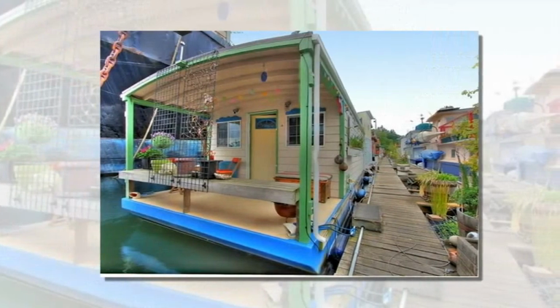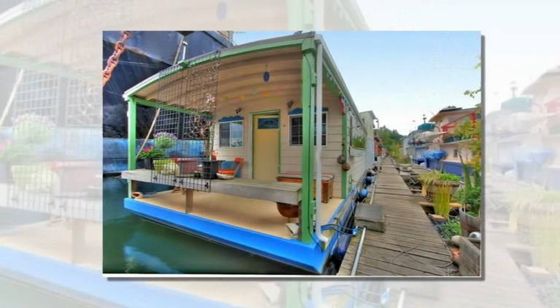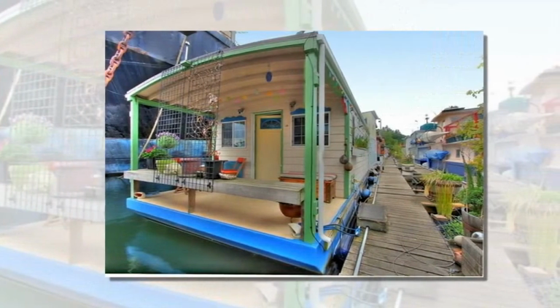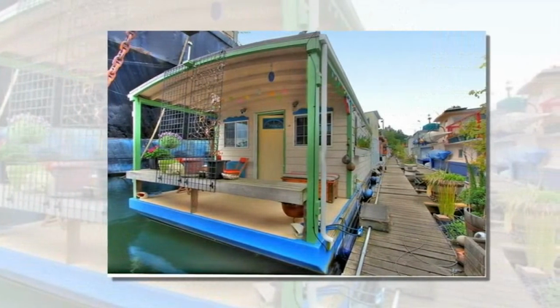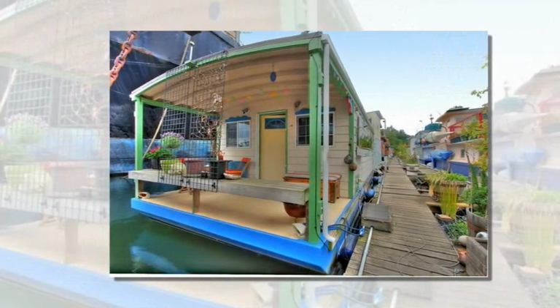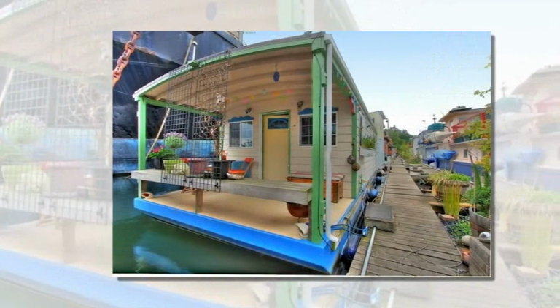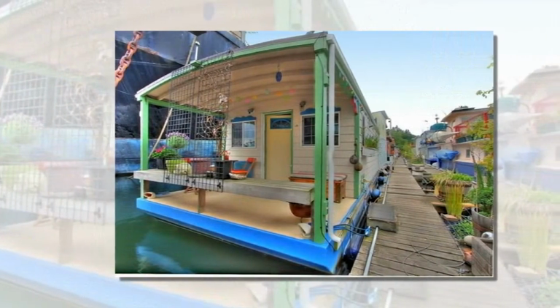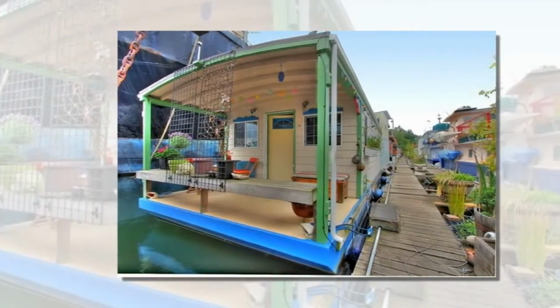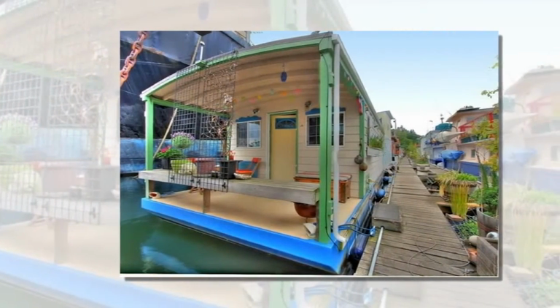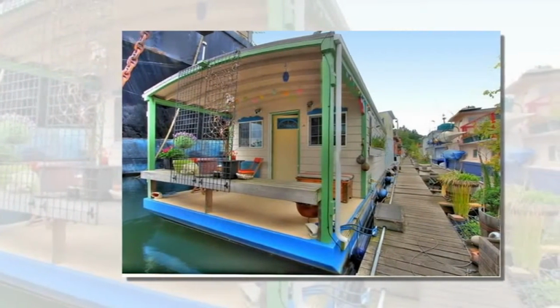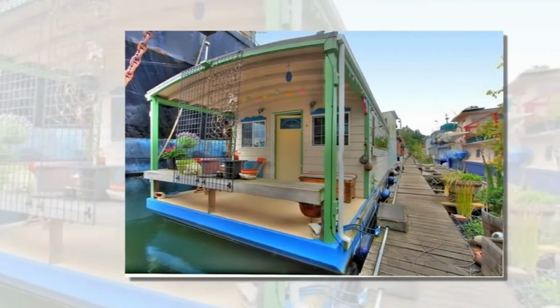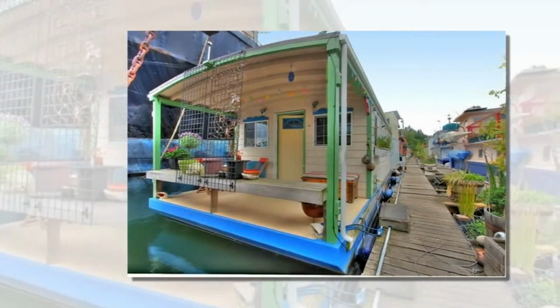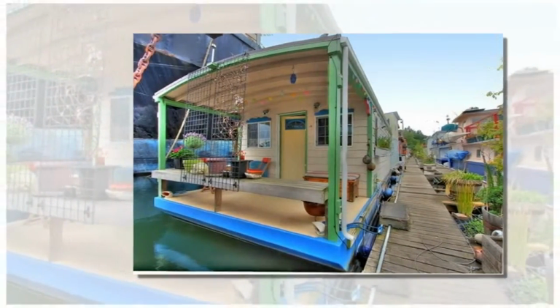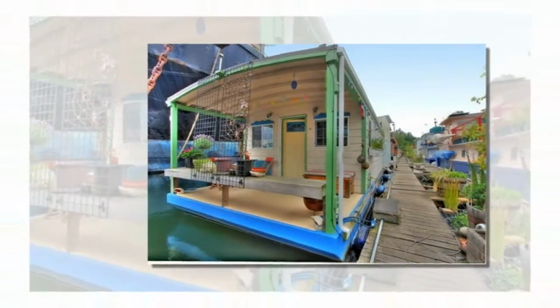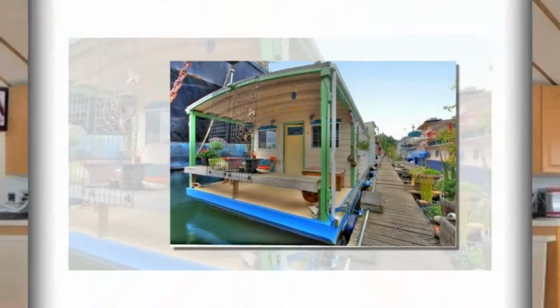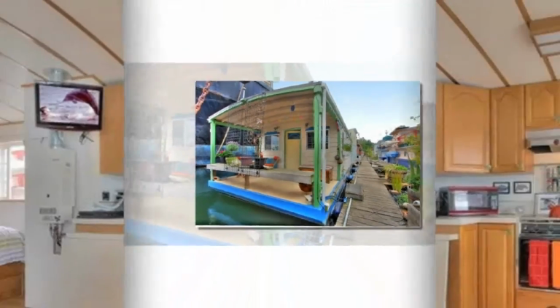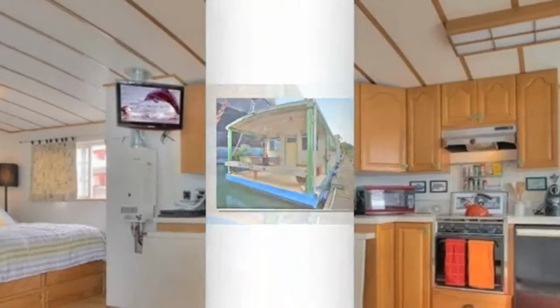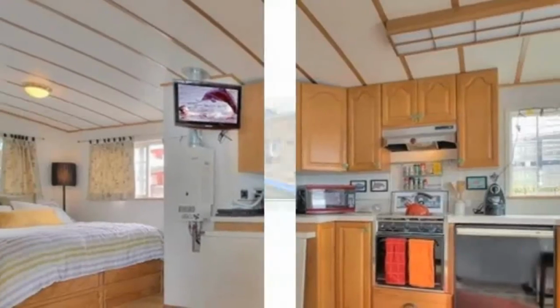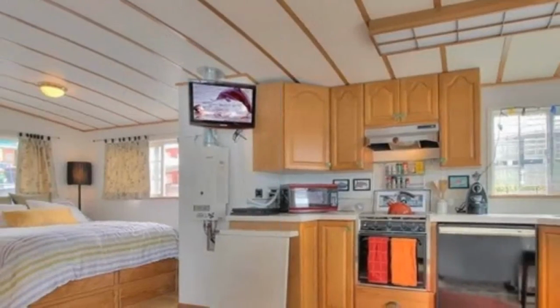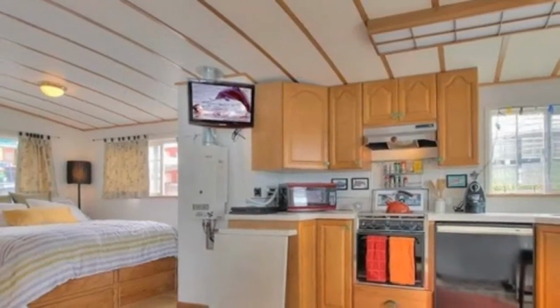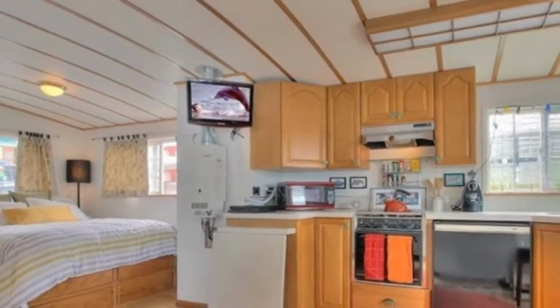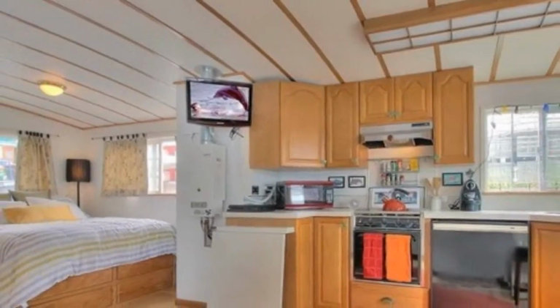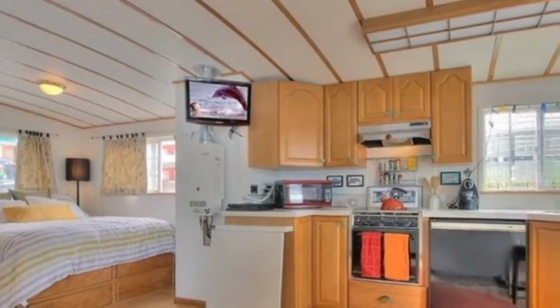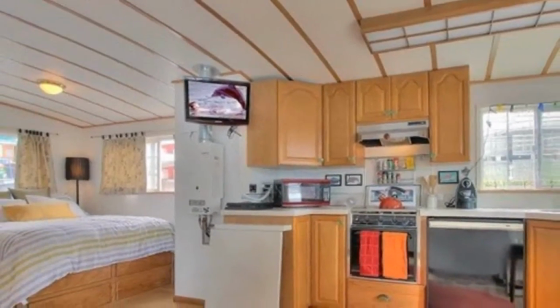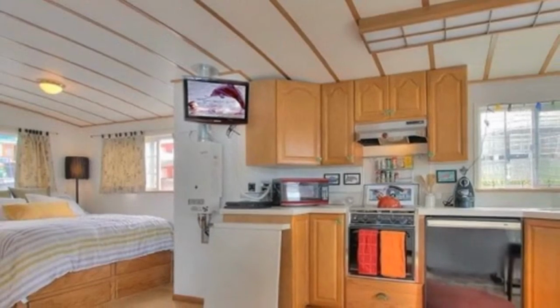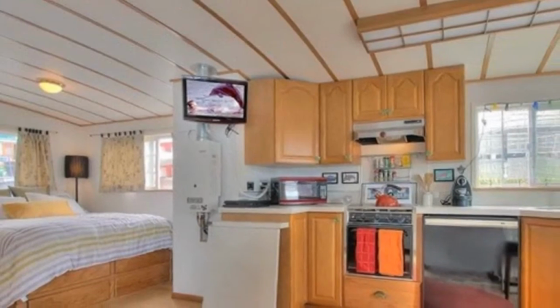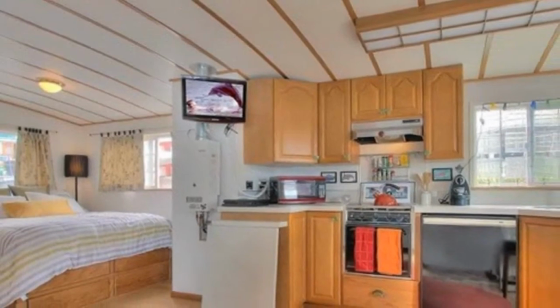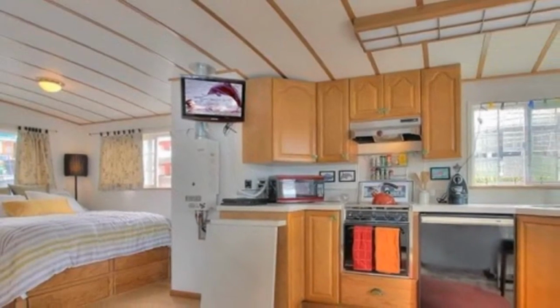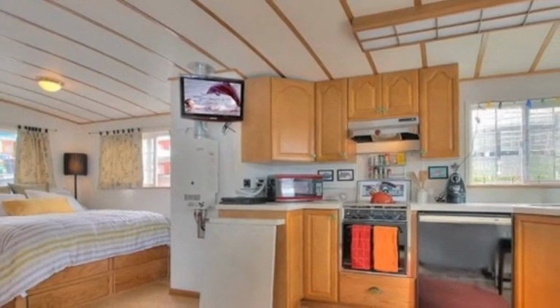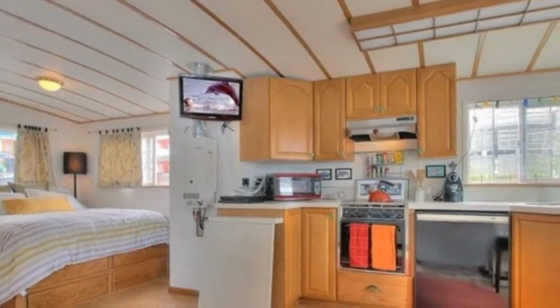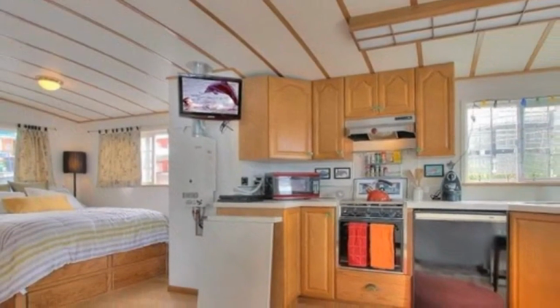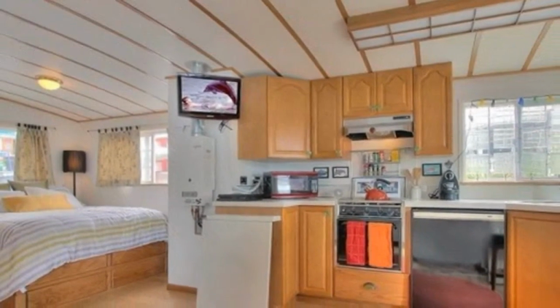As you walk down the boardwalk where there are many other houseboats, you'll find this brightly colored floating studio.